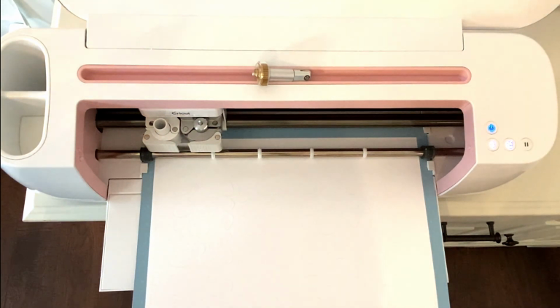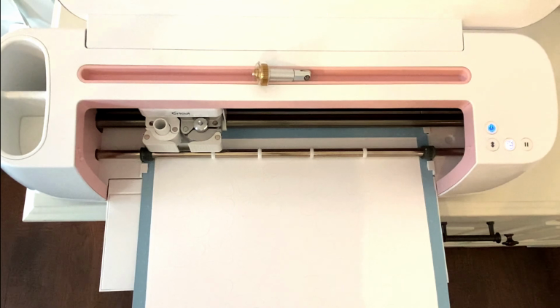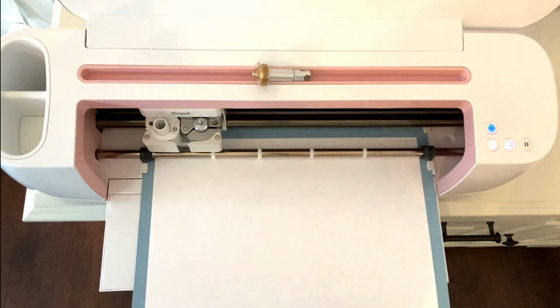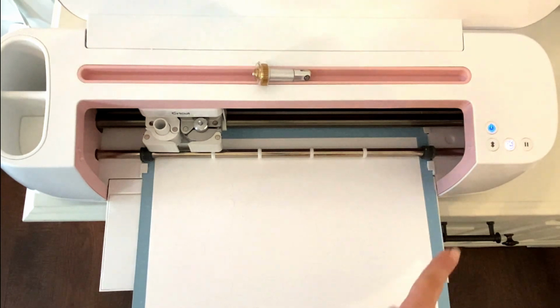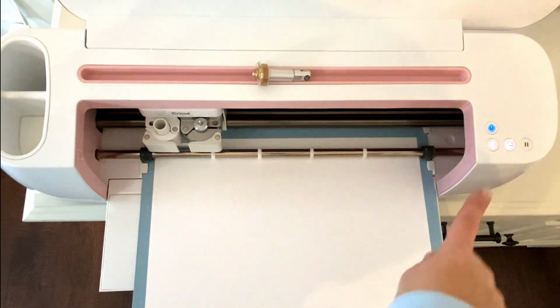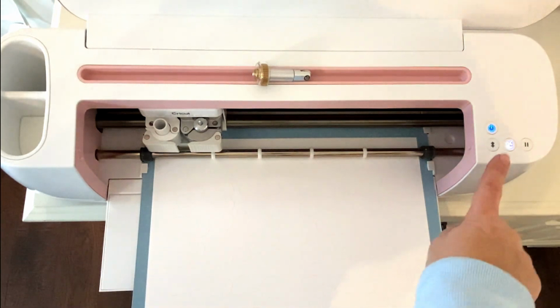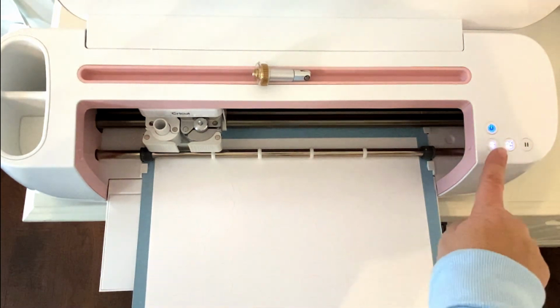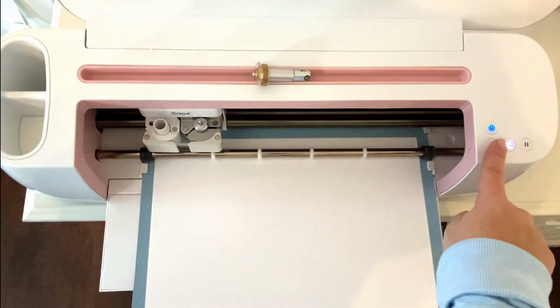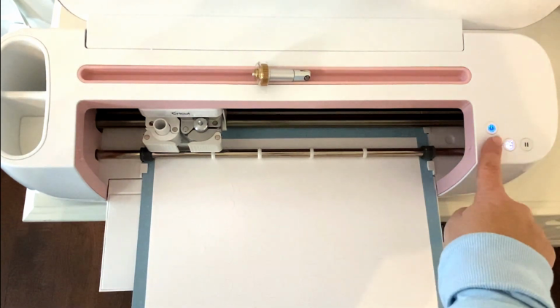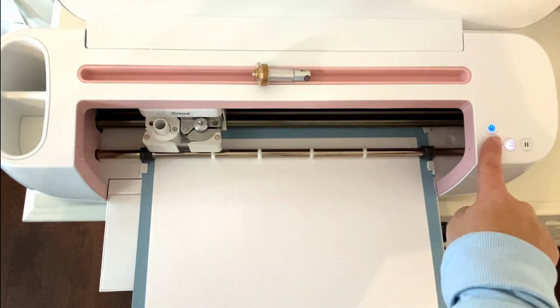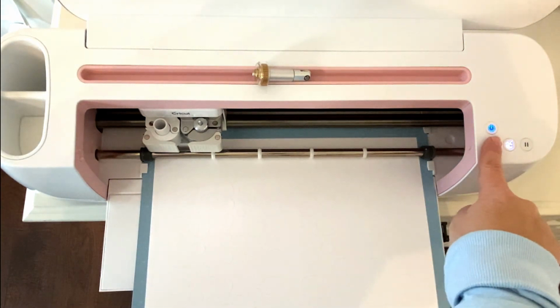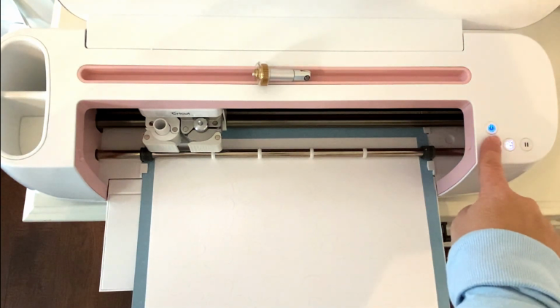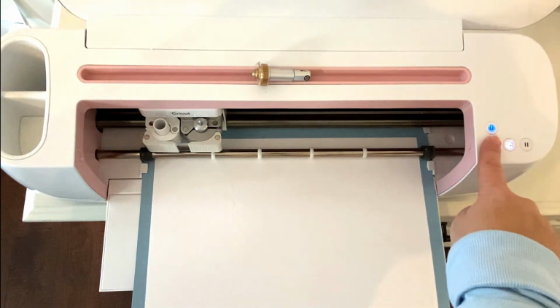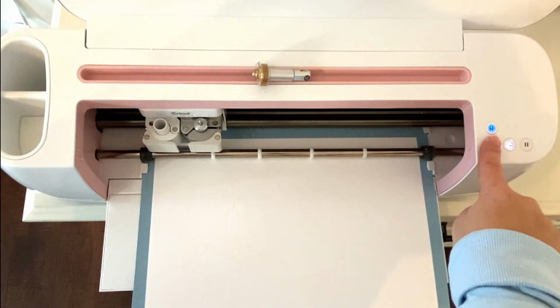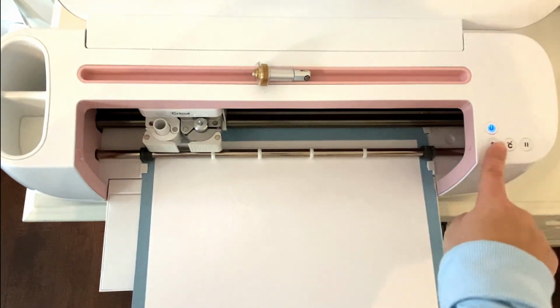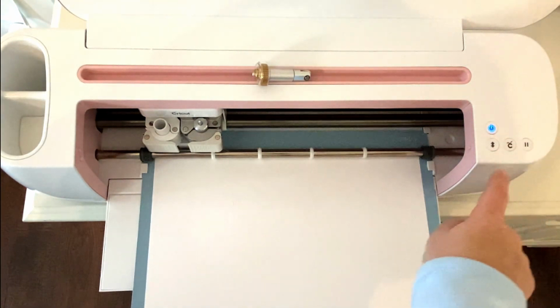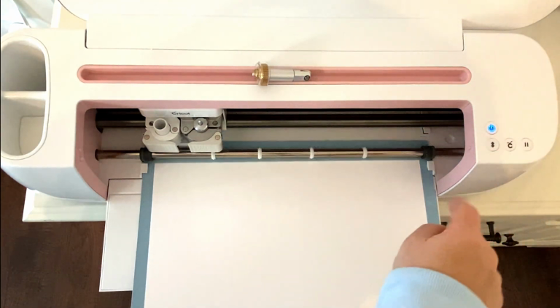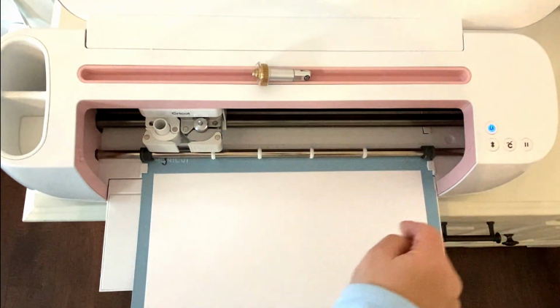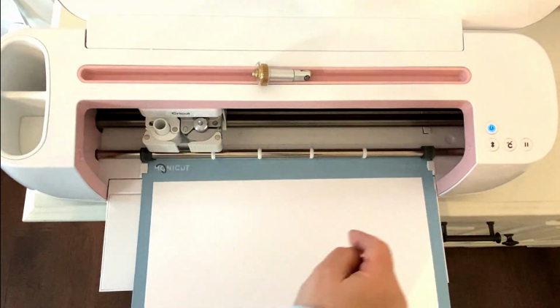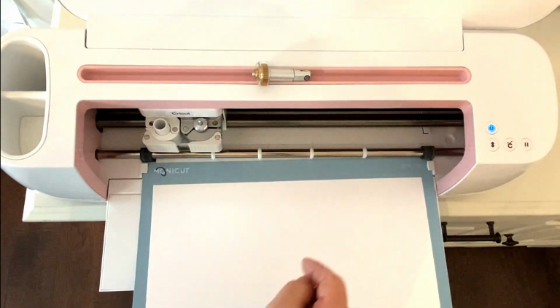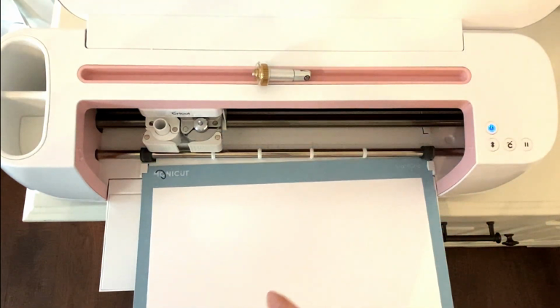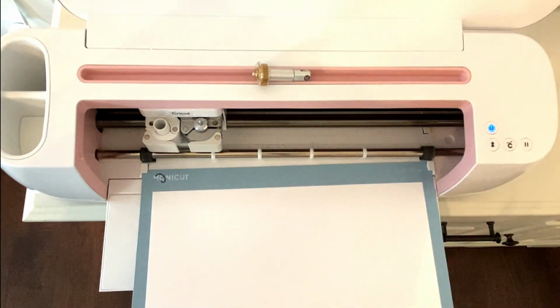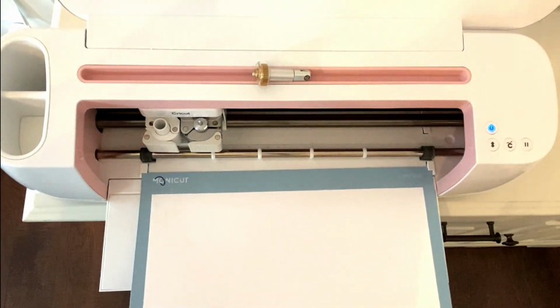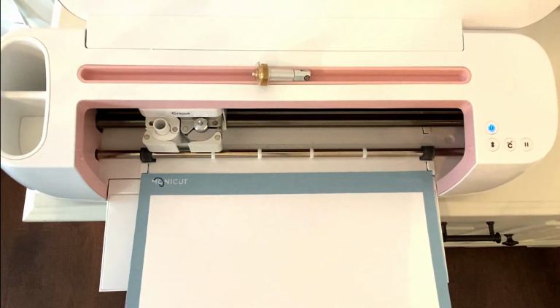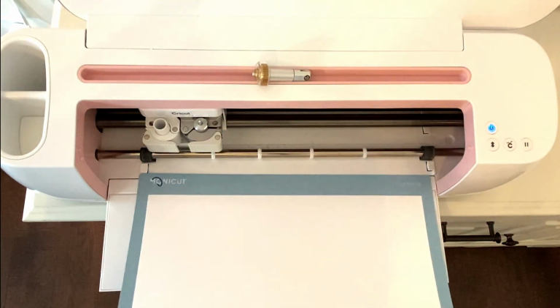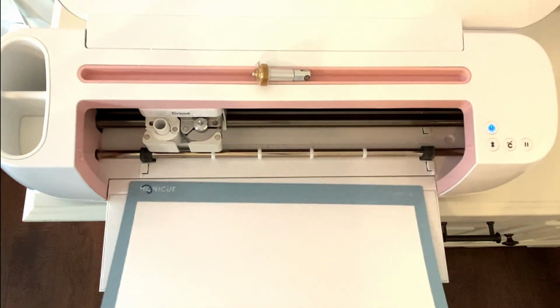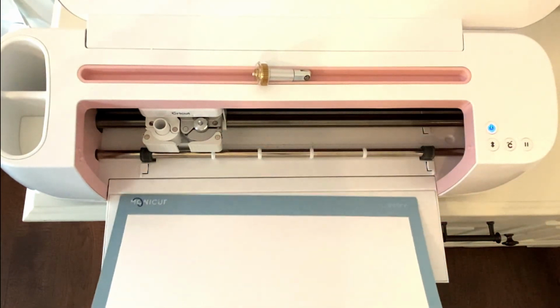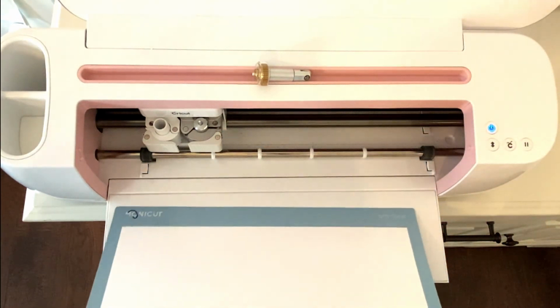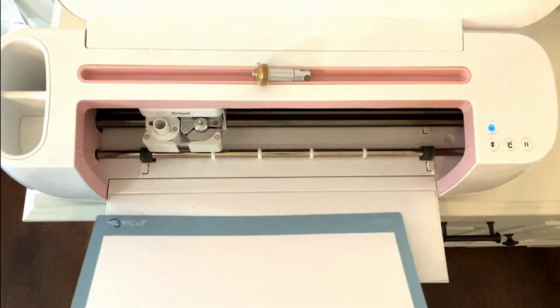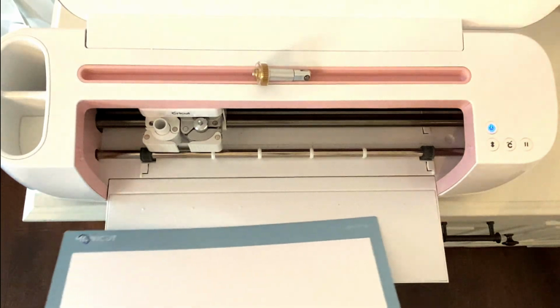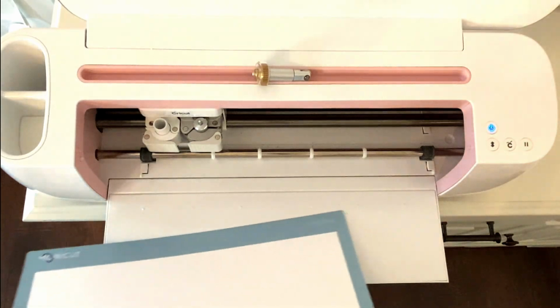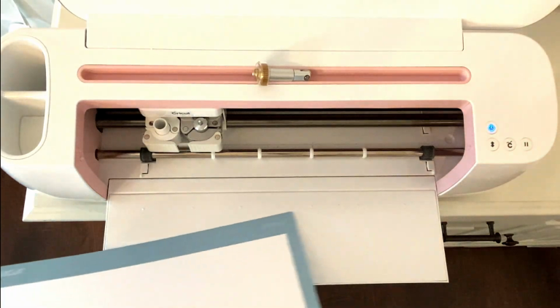Okay, we're going to unload the machine, and then I'll meet you over at Assembly.